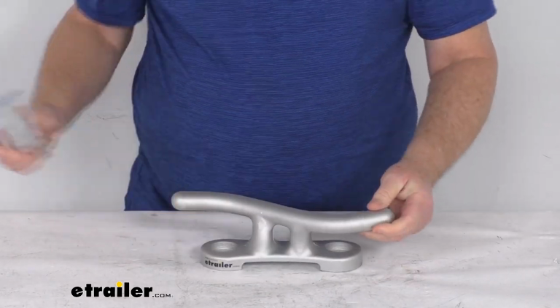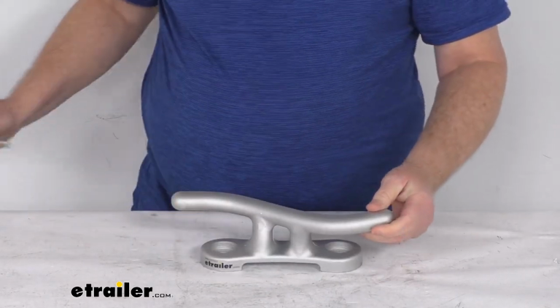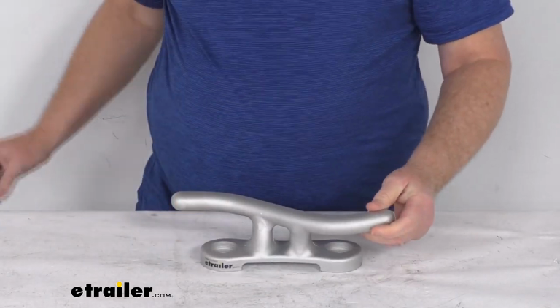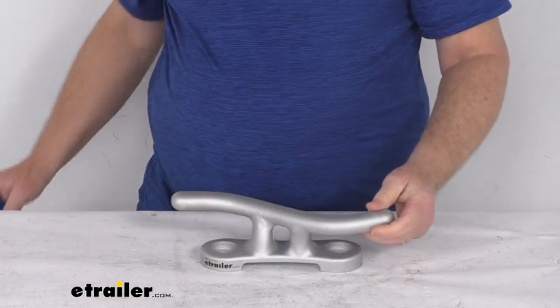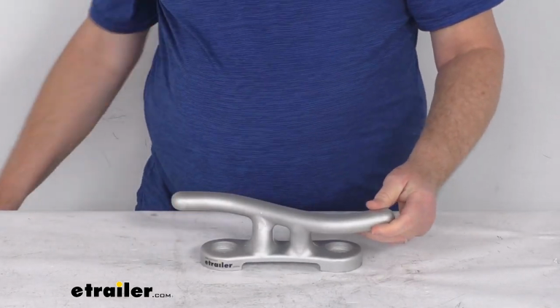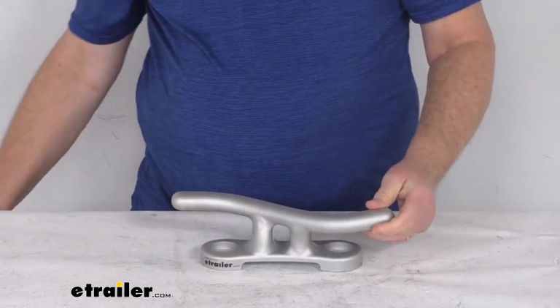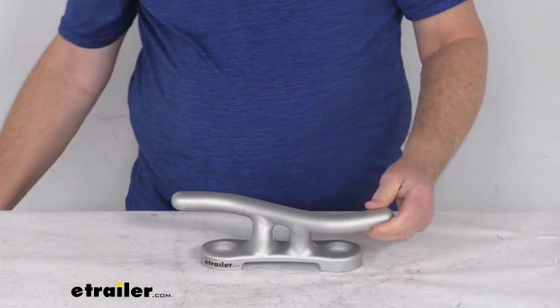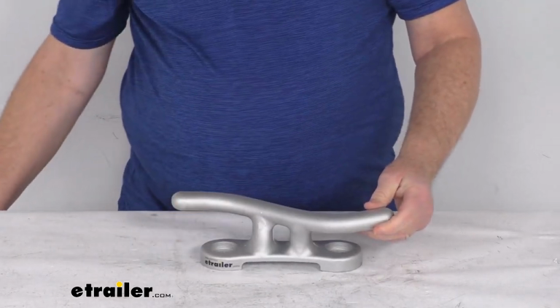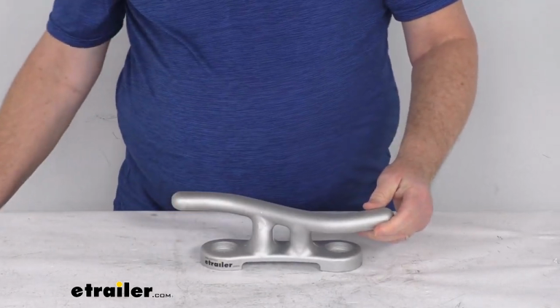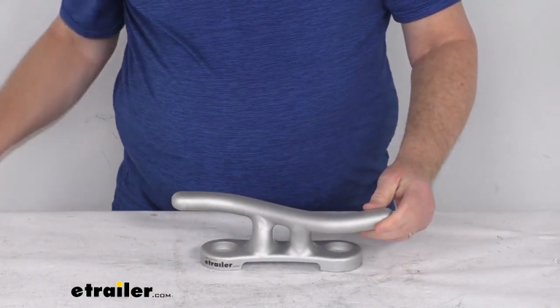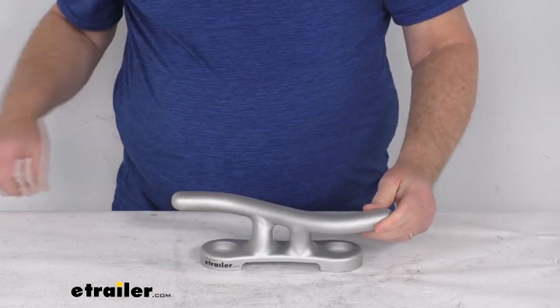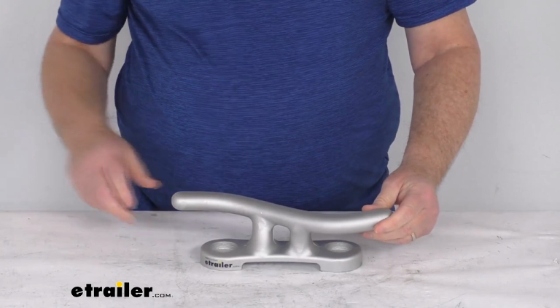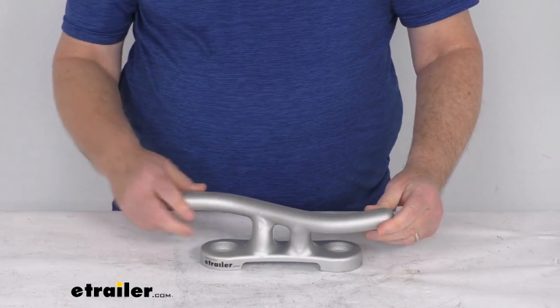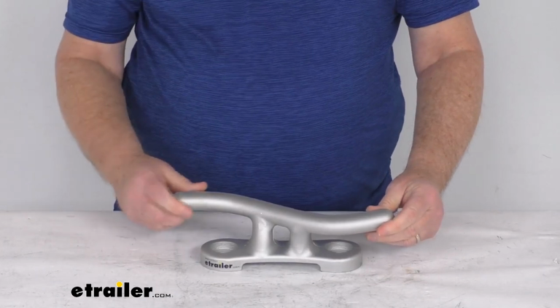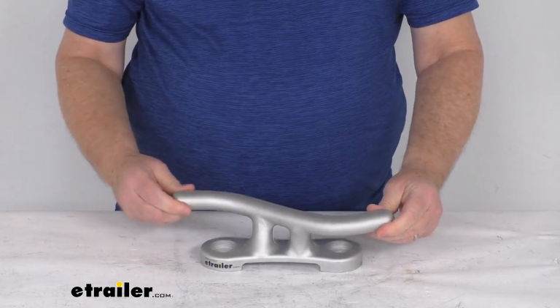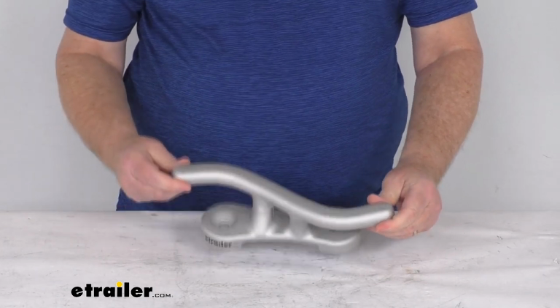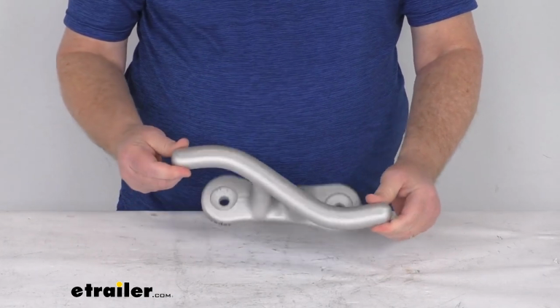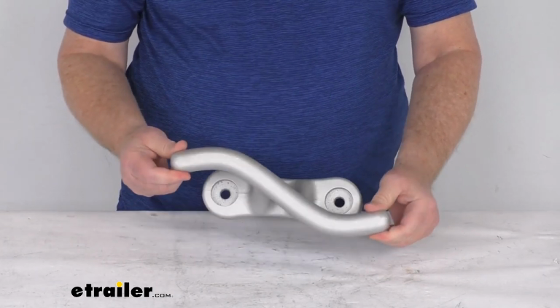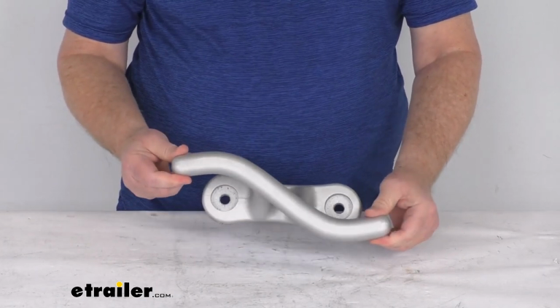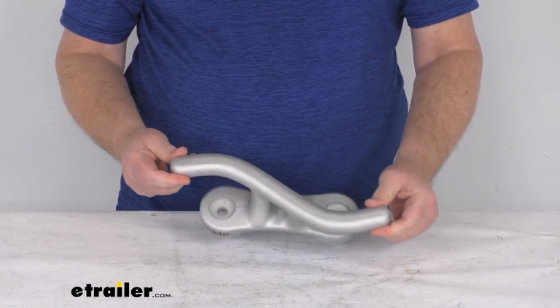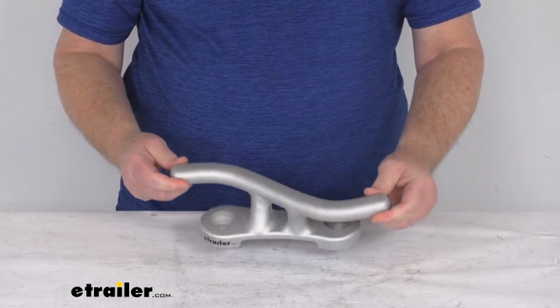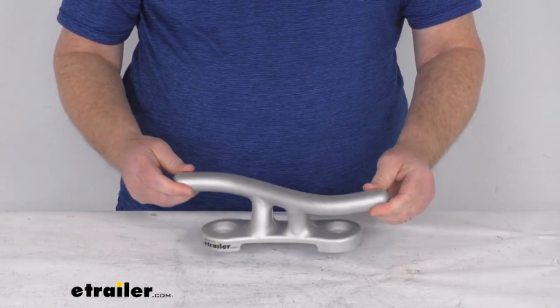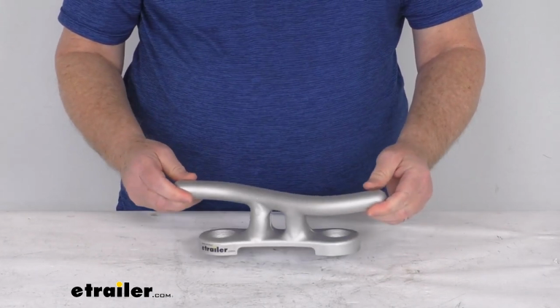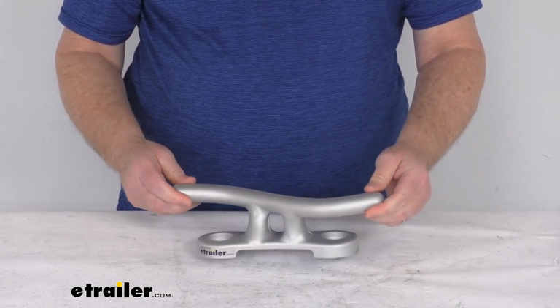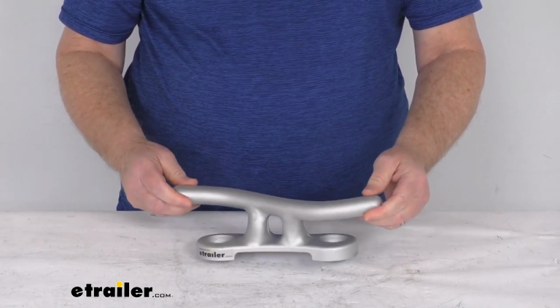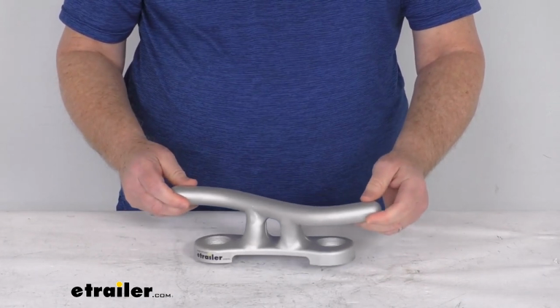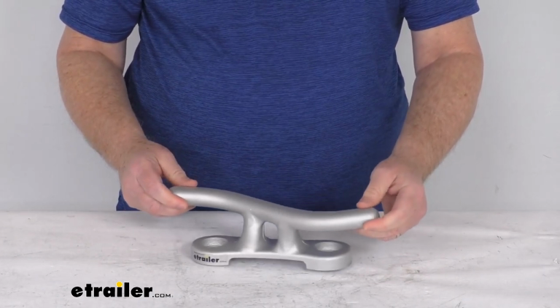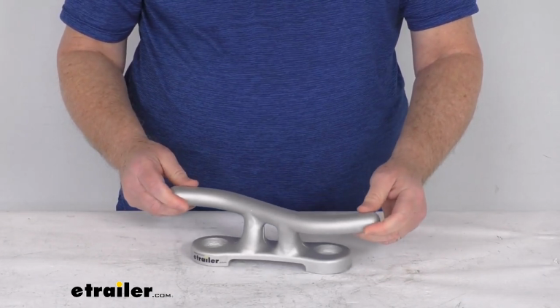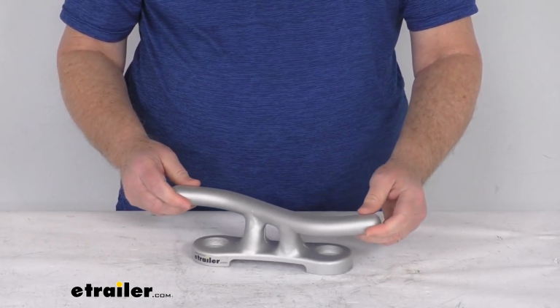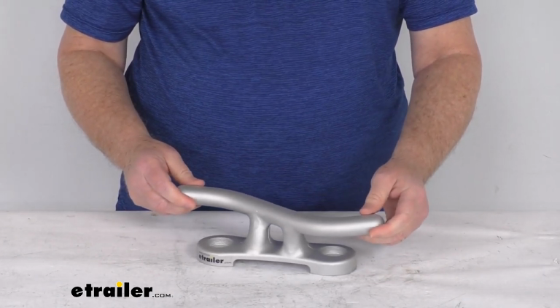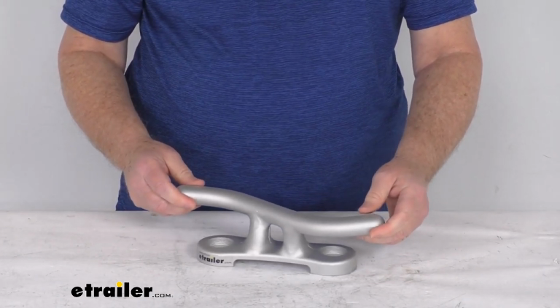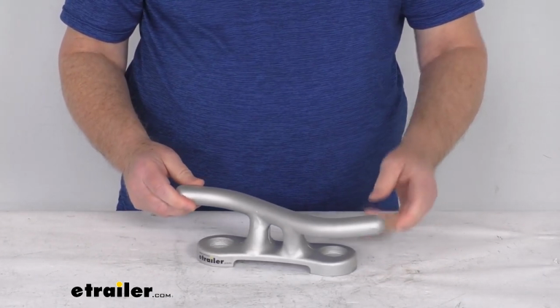But that should do it for the review on the Jiff Marine 12 inch long aluminum S style dock cleat.